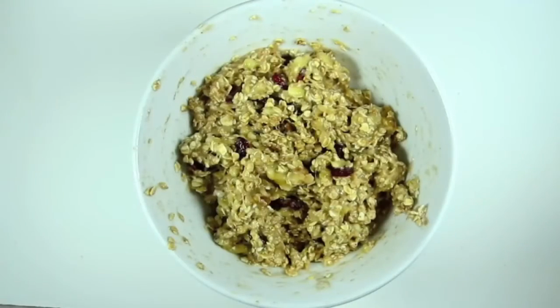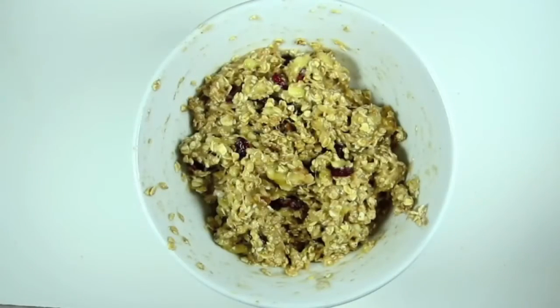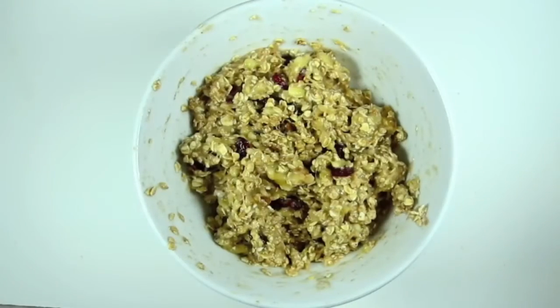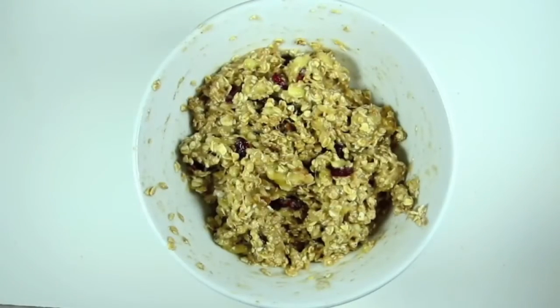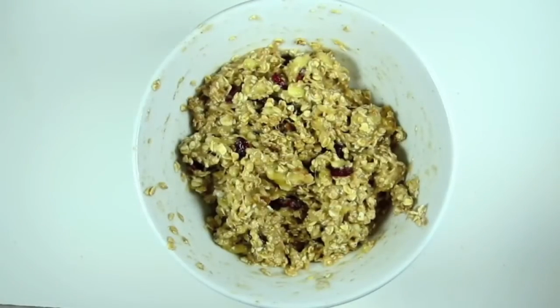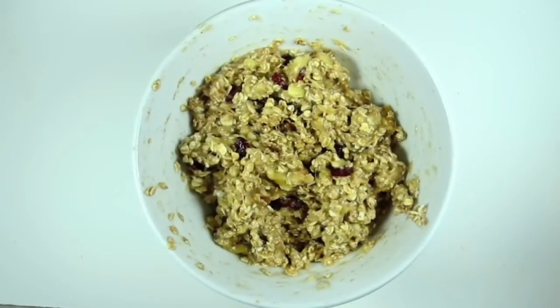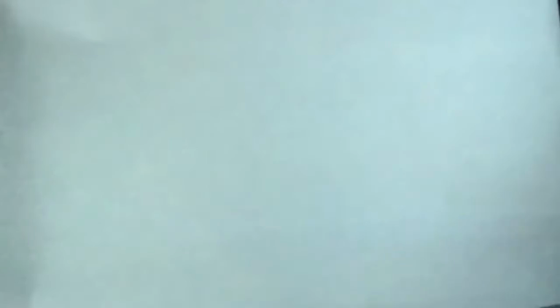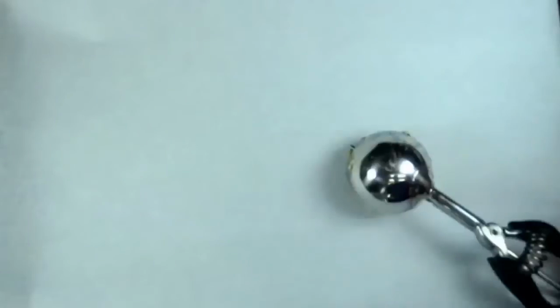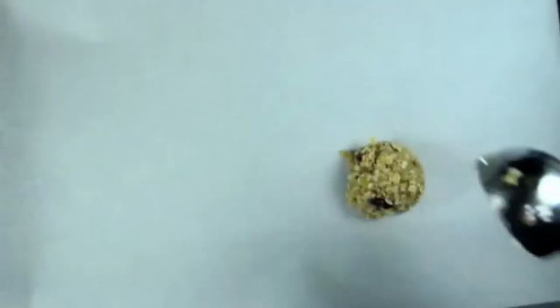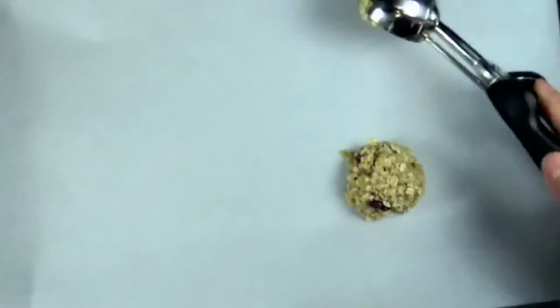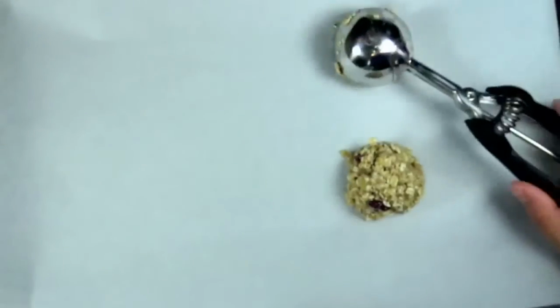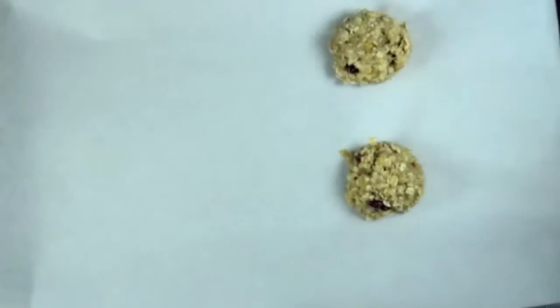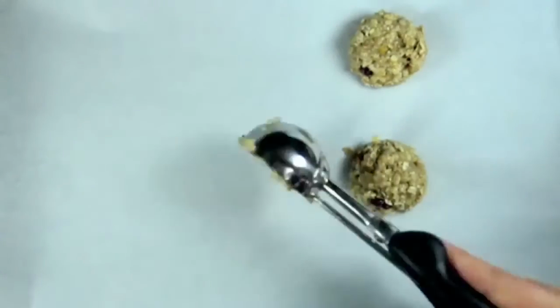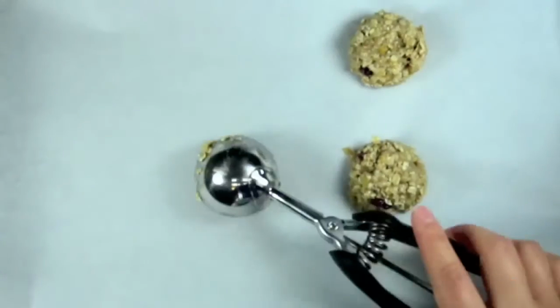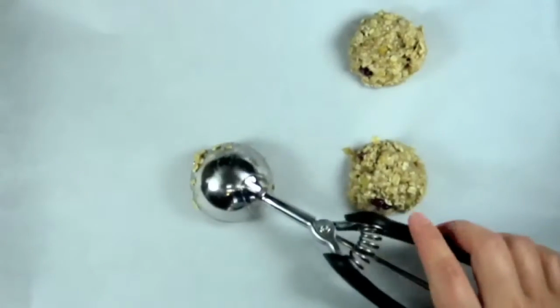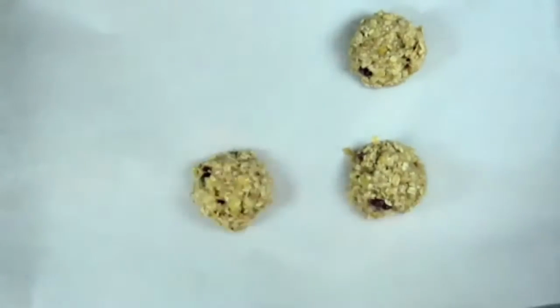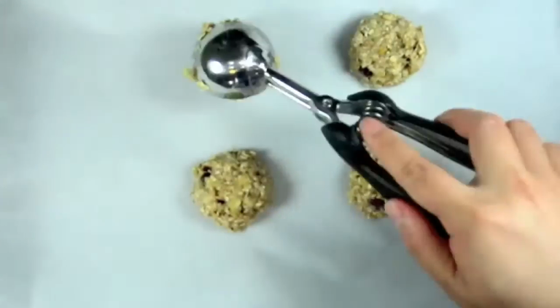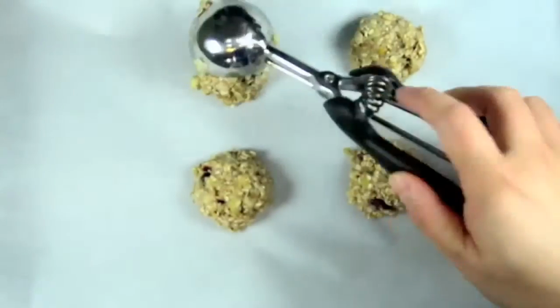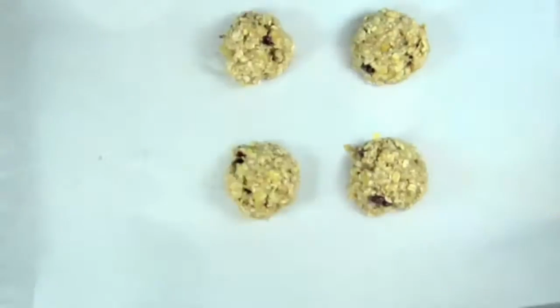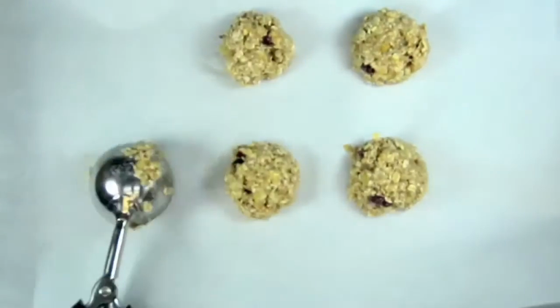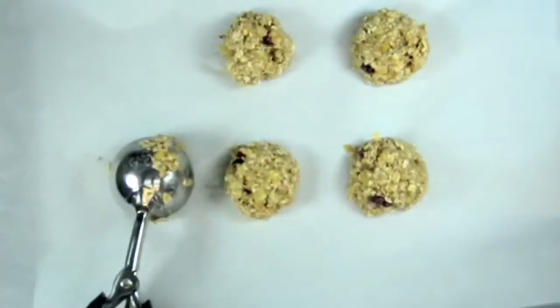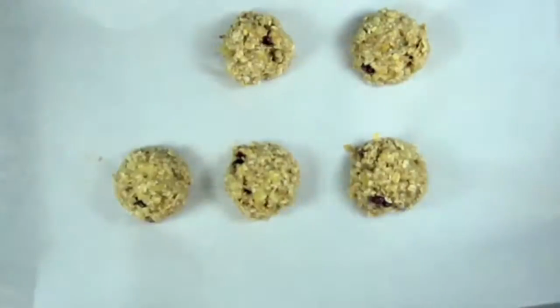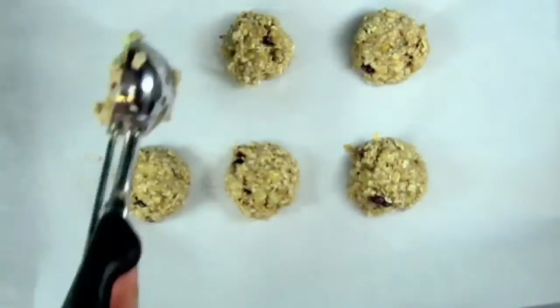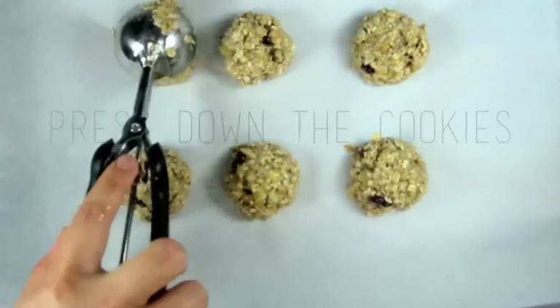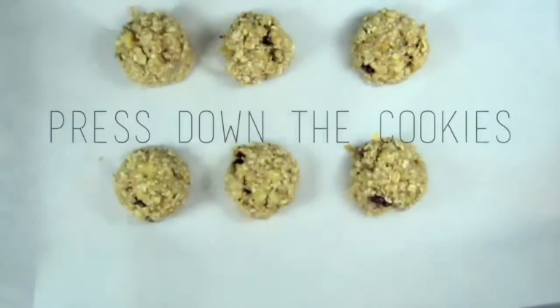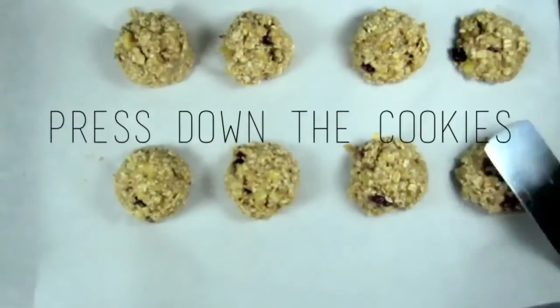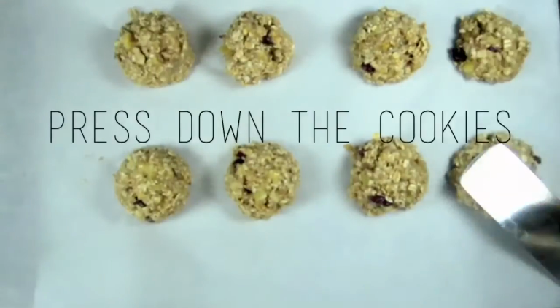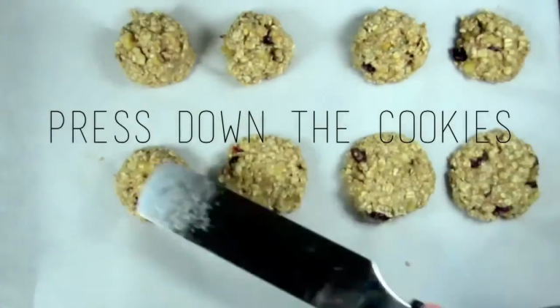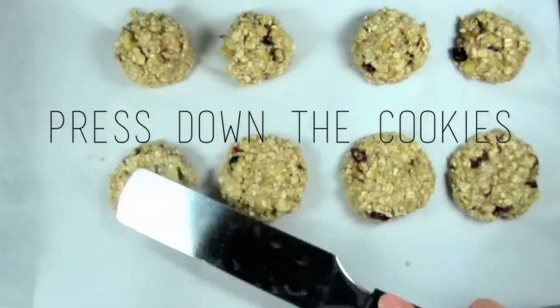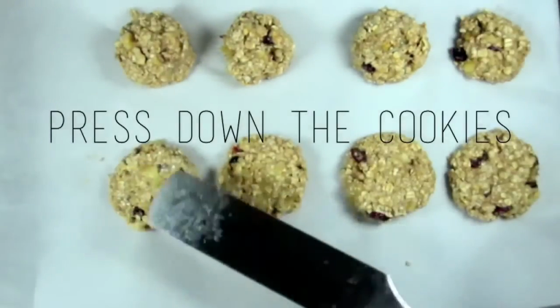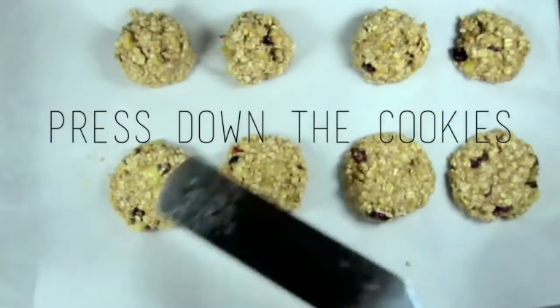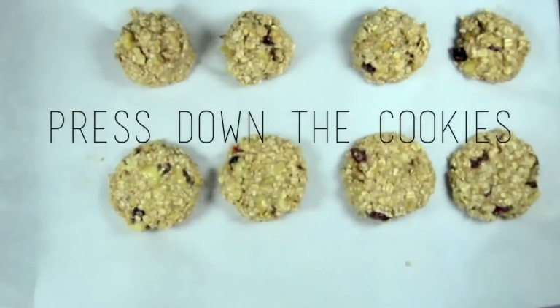A big tip I have for you is to flatten the cookie down and bake it in the oven at 350 degrees for about 10-15 minutes.